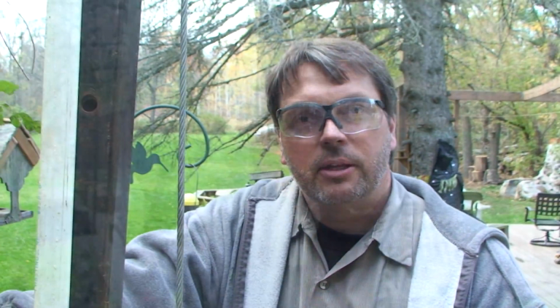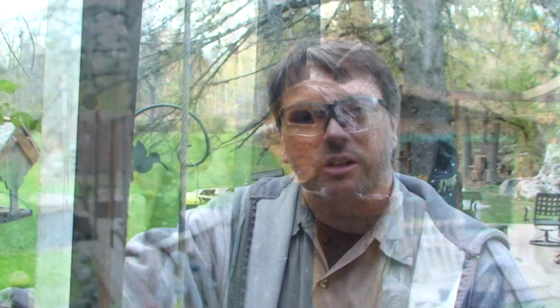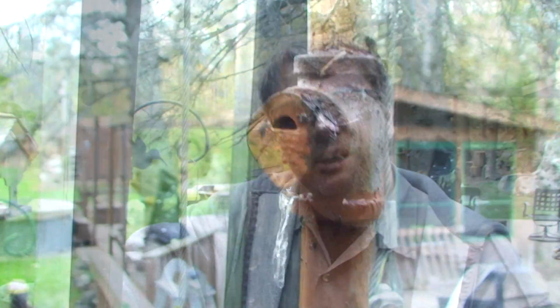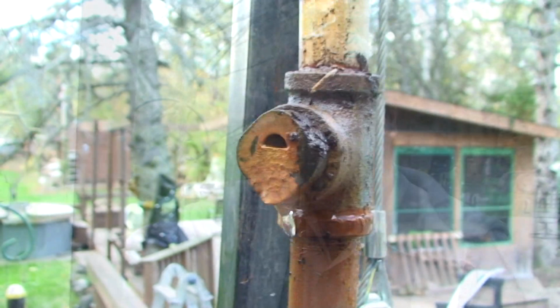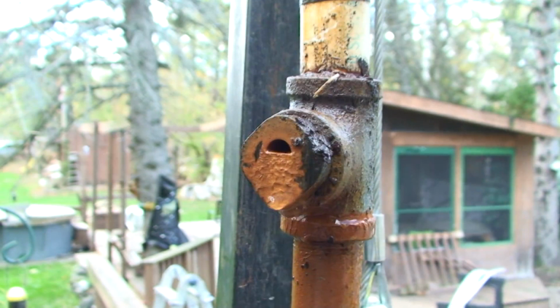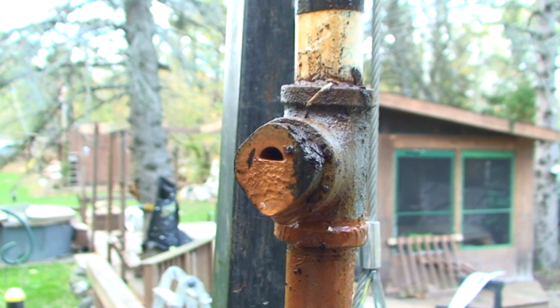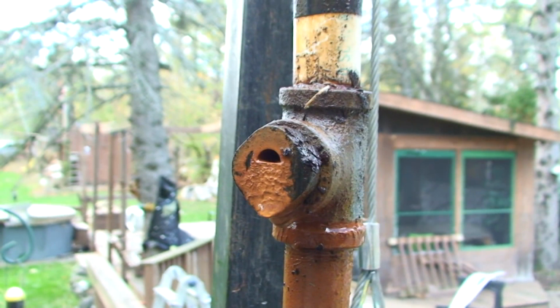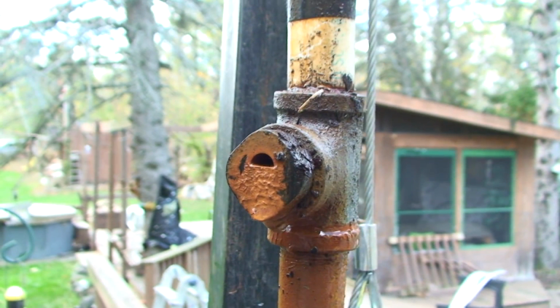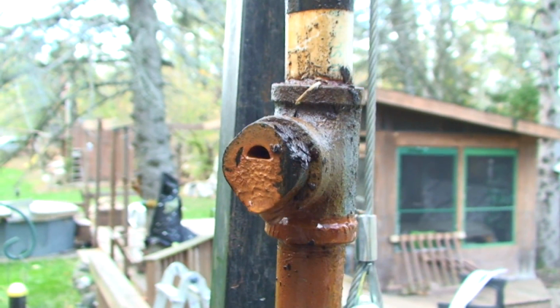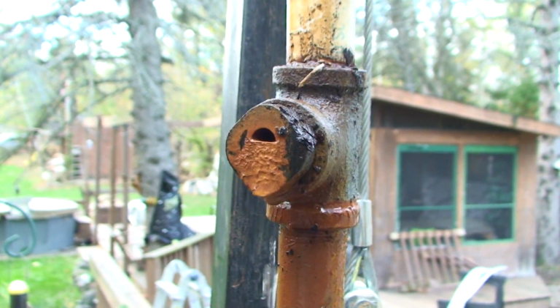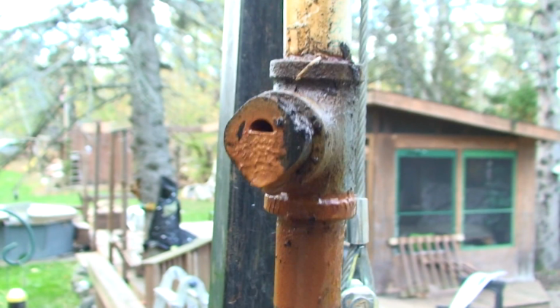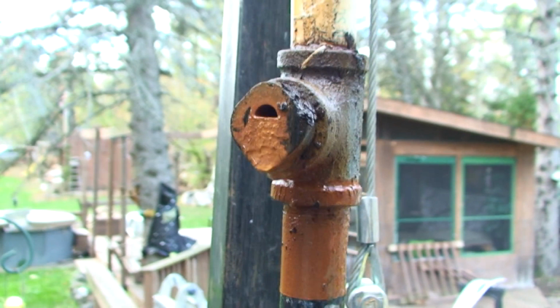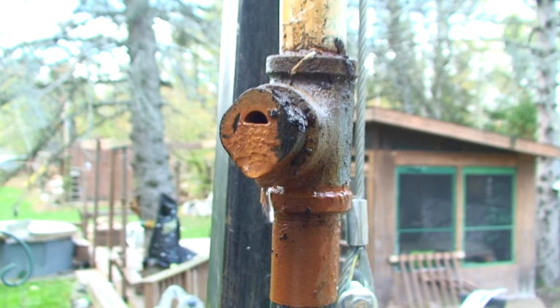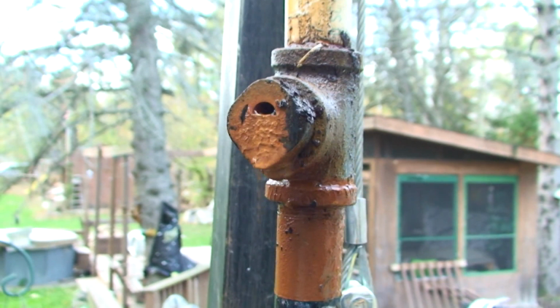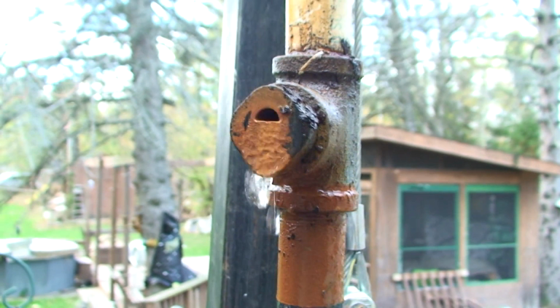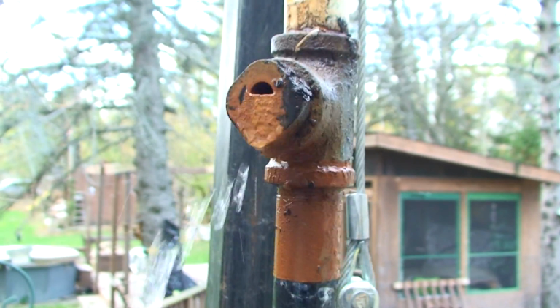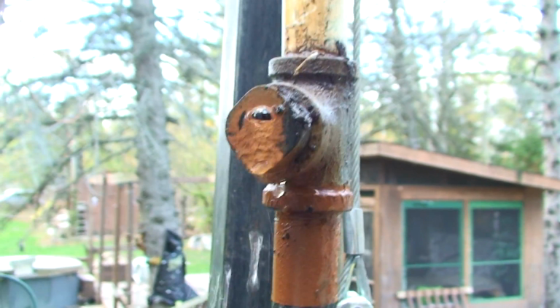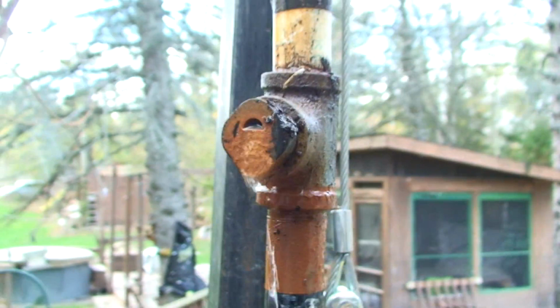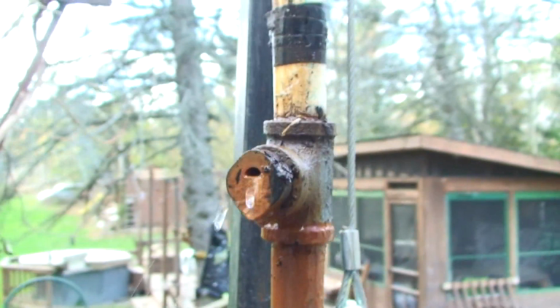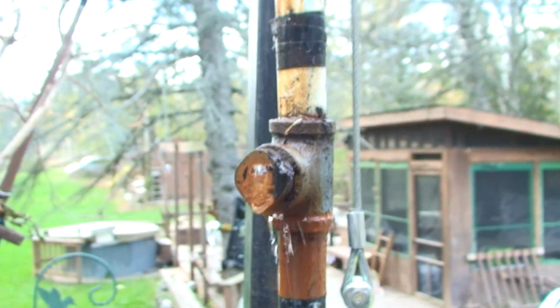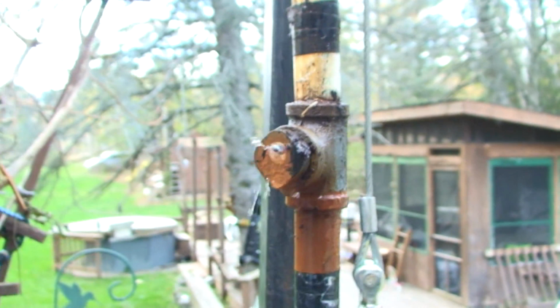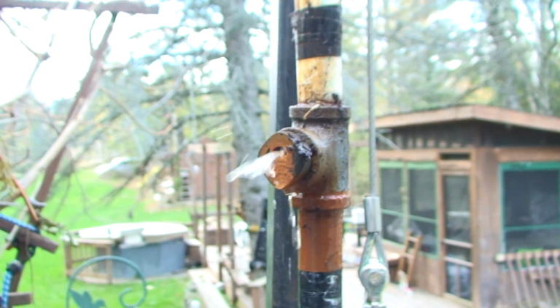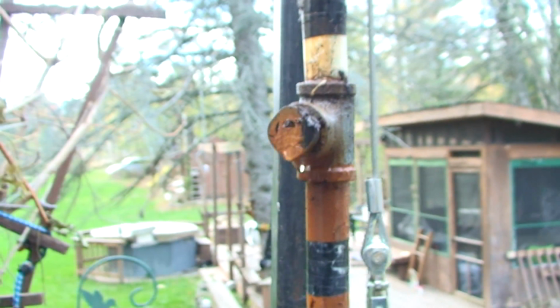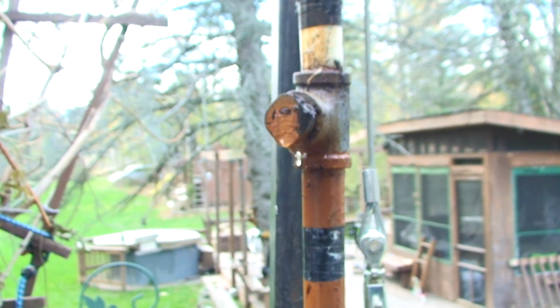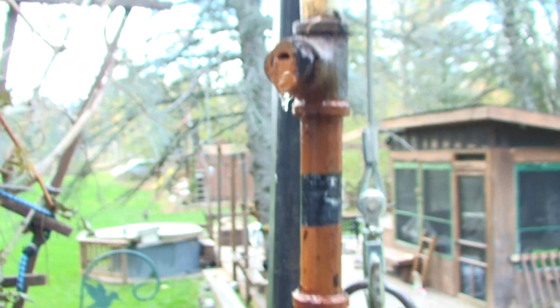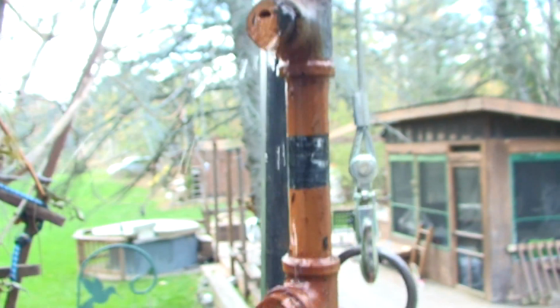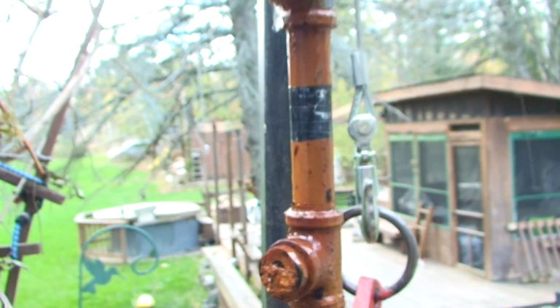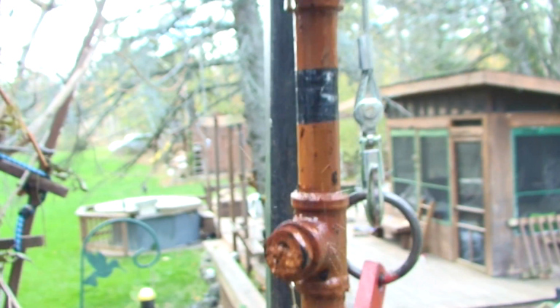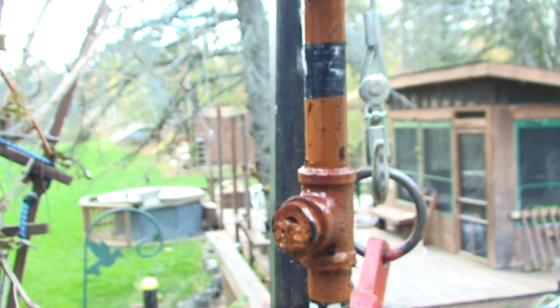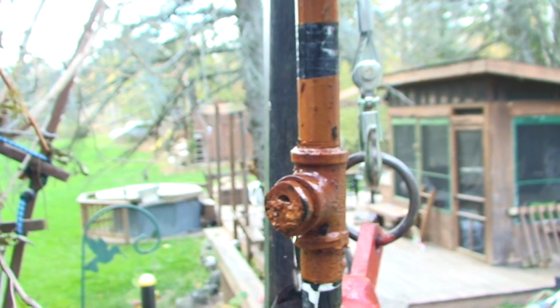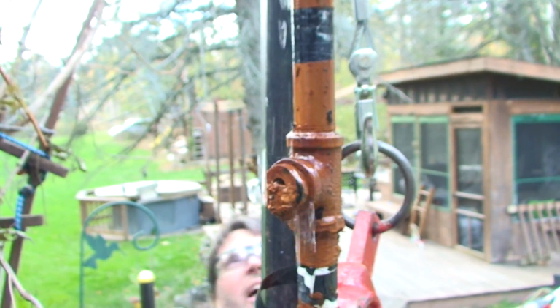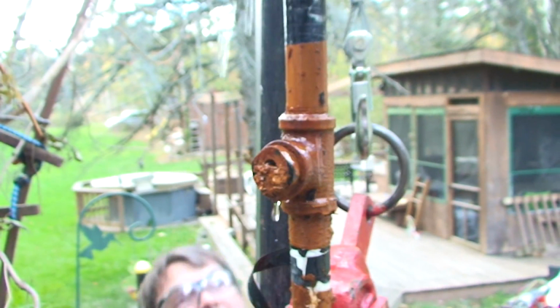That's one form of pressure tank you can have out in the field. If you have an air volume control pressure tank, you have to have bleeders in the well.